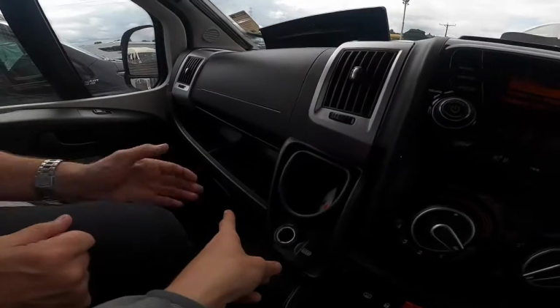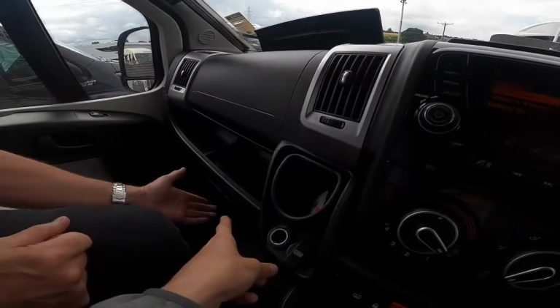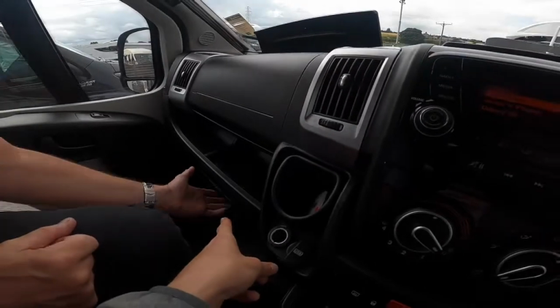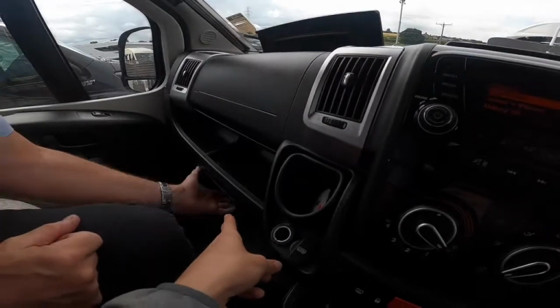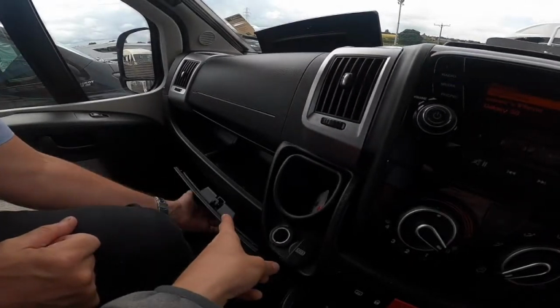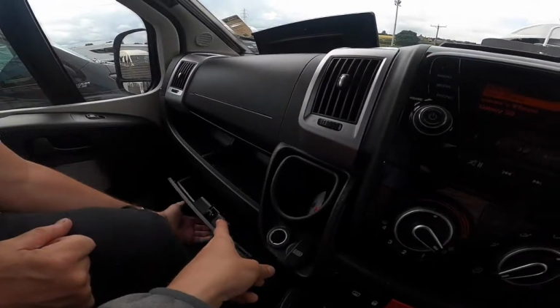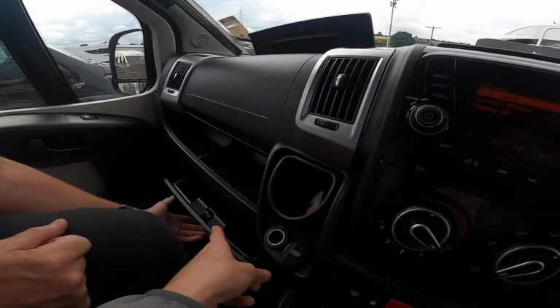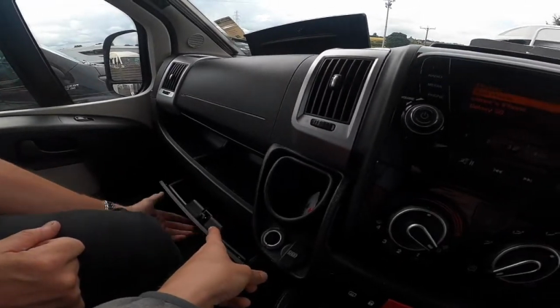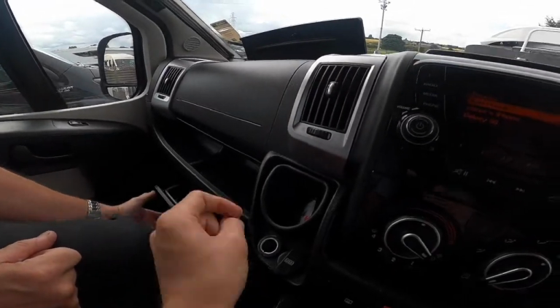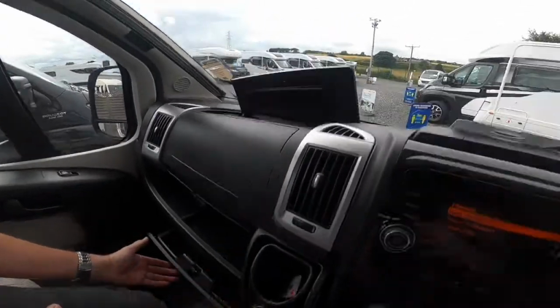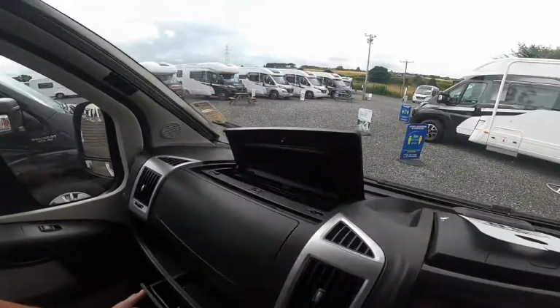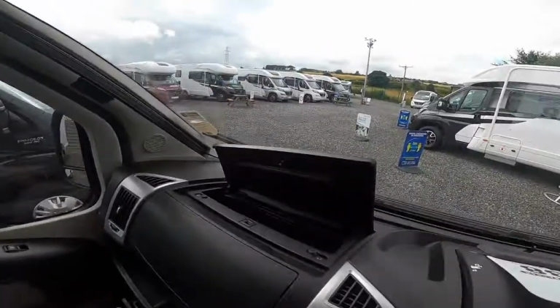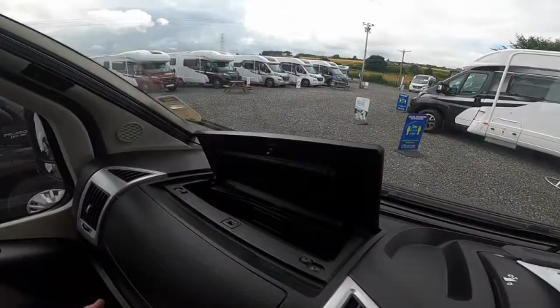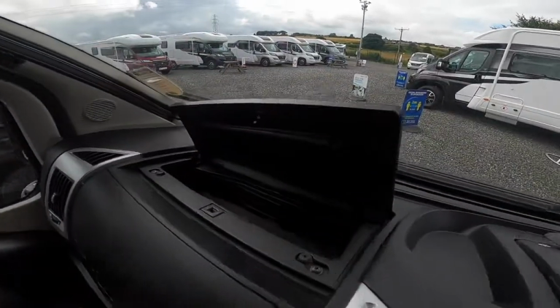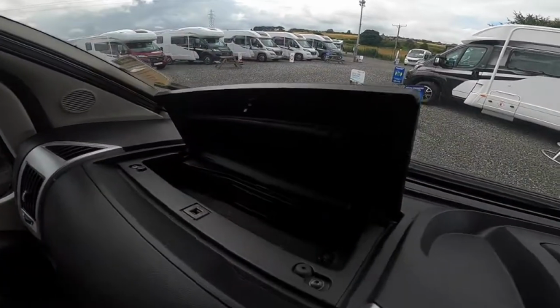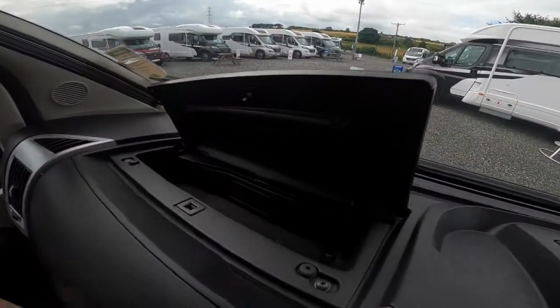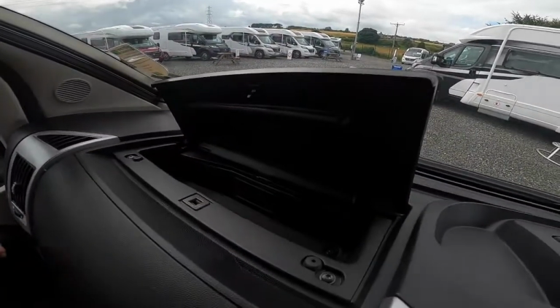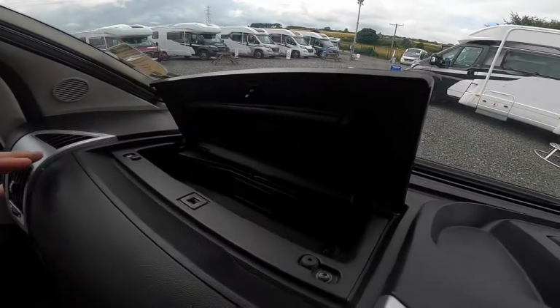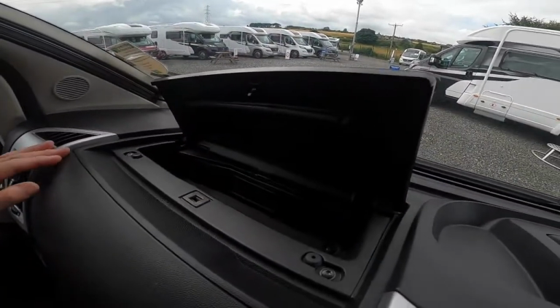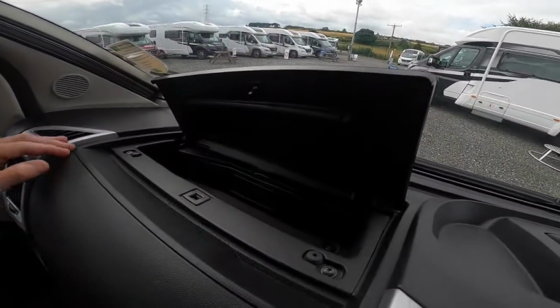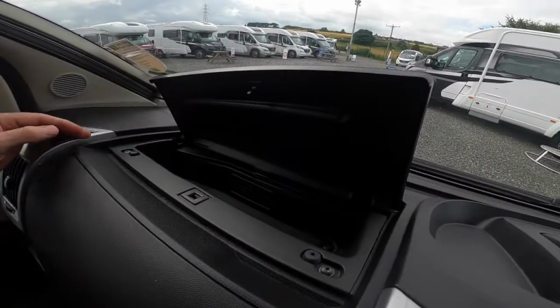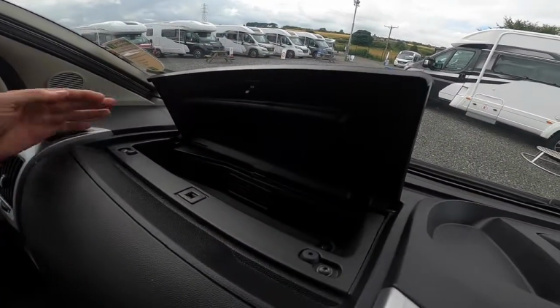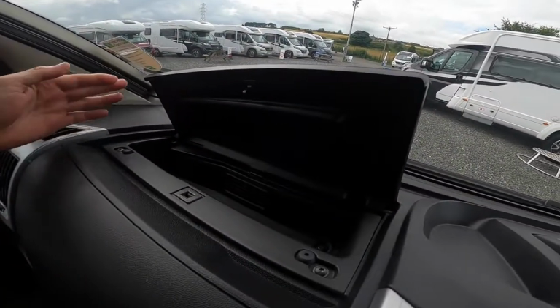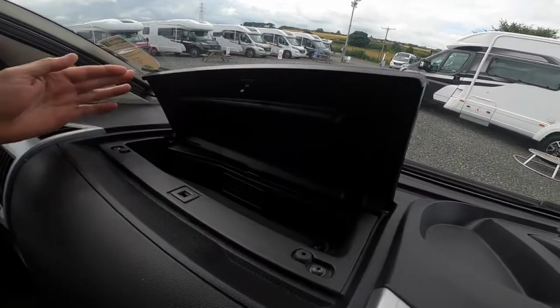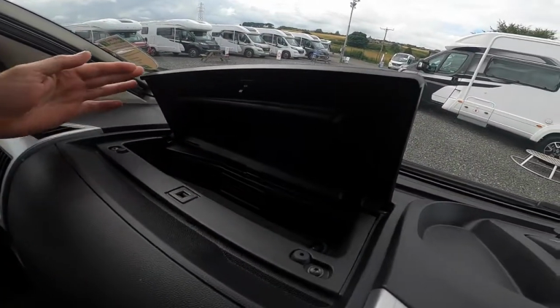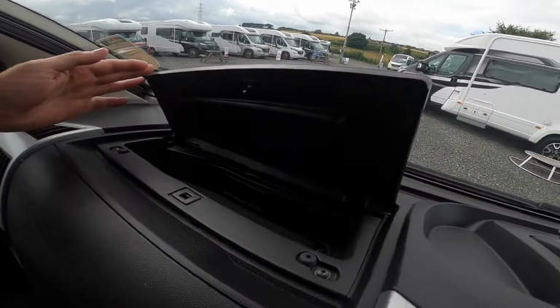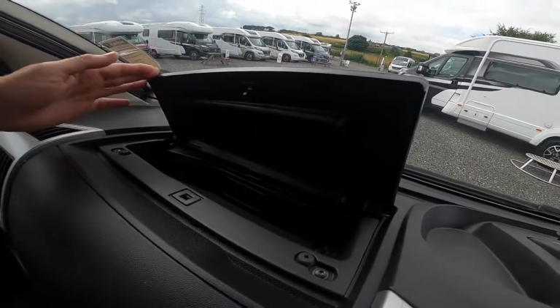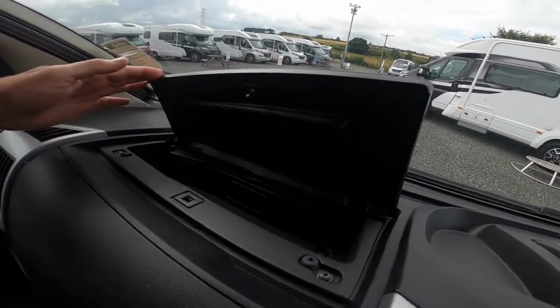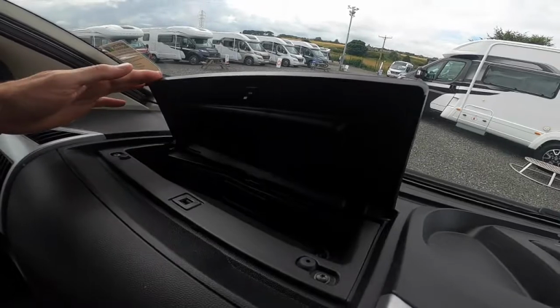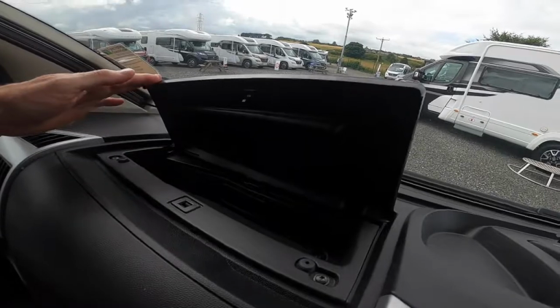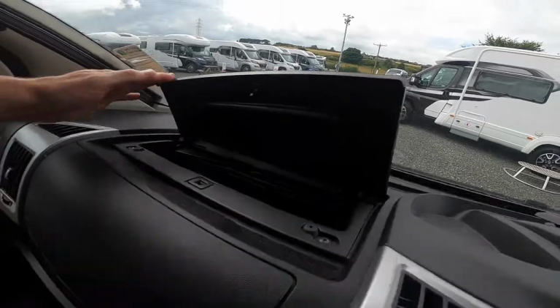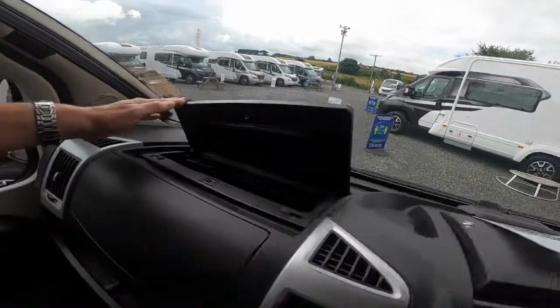You've got the glove box and a heated and cooled glove box via the air conditioning on top.